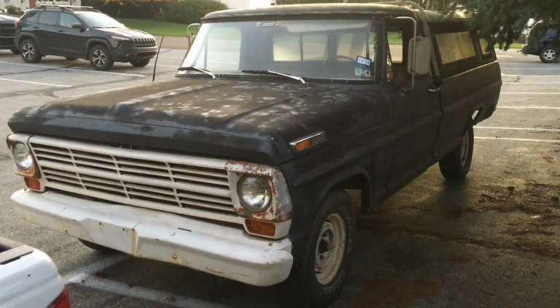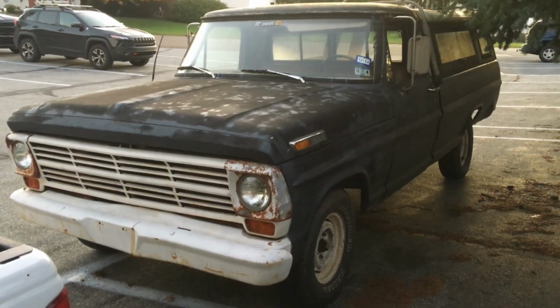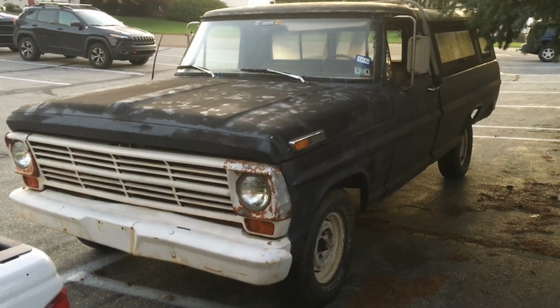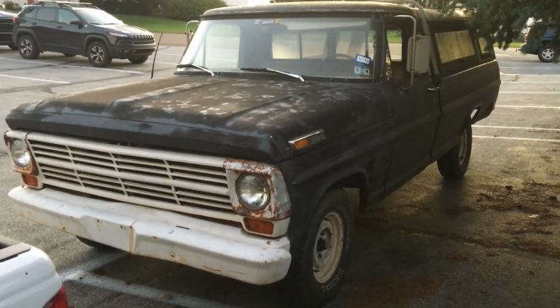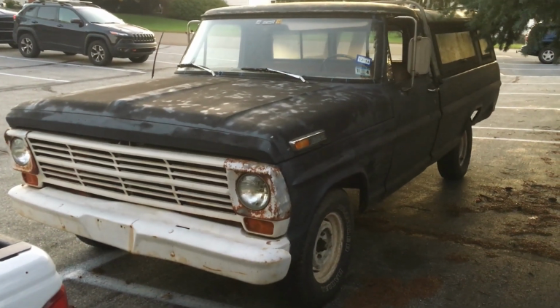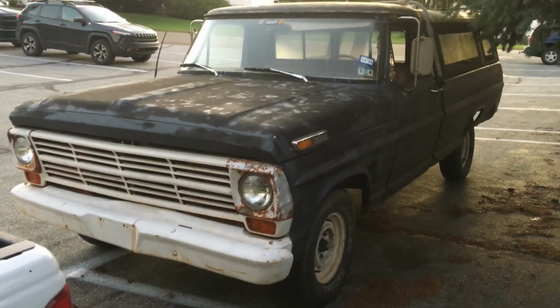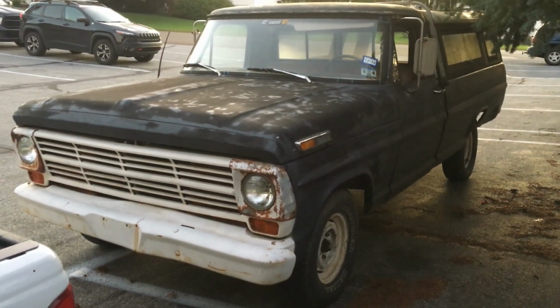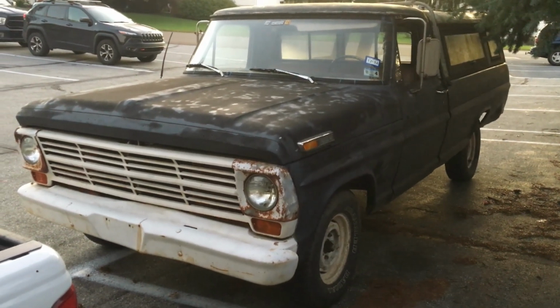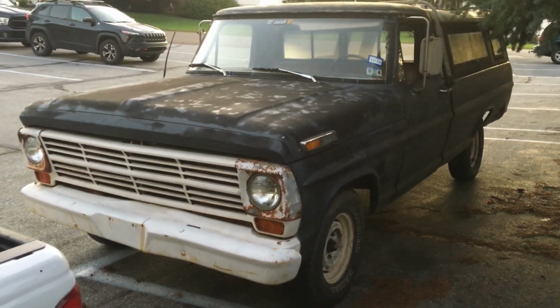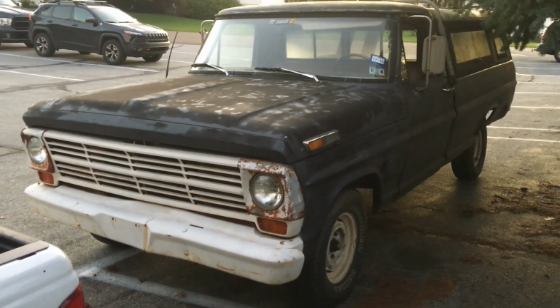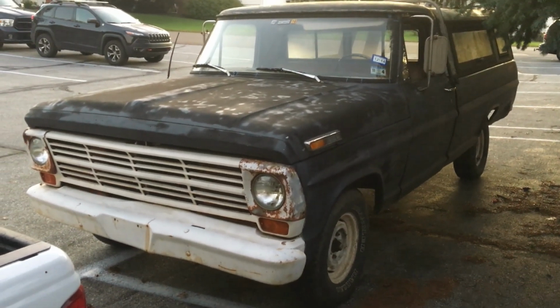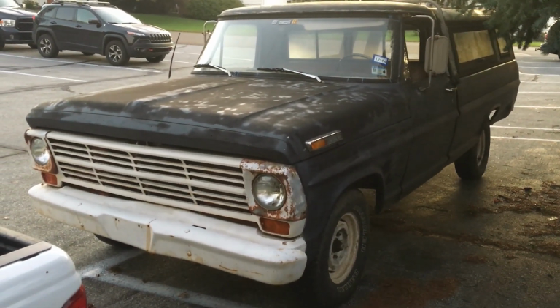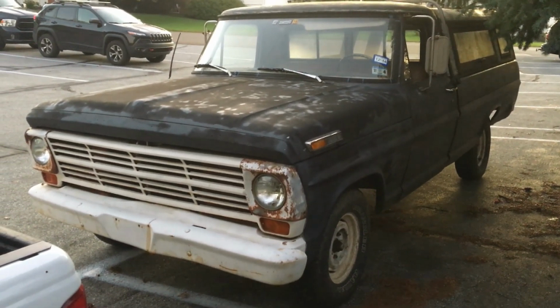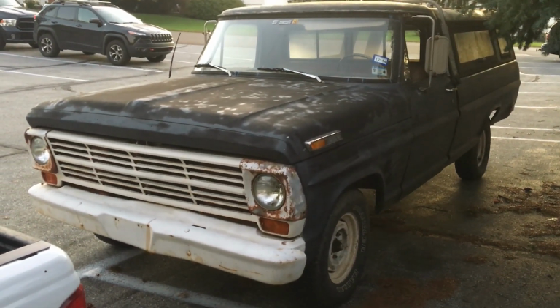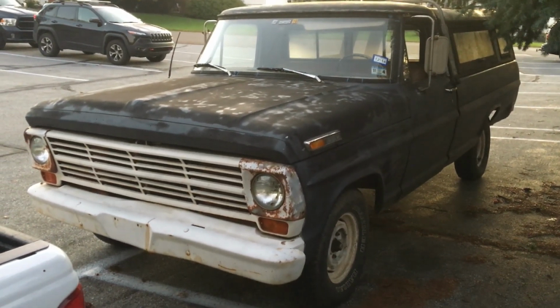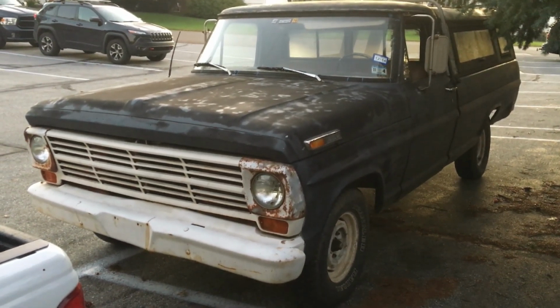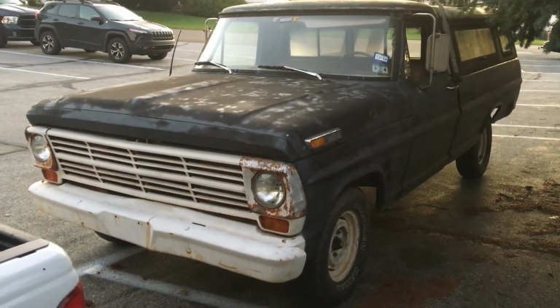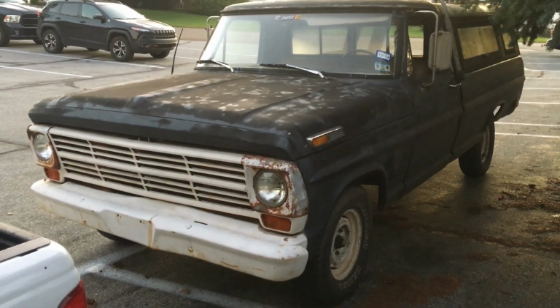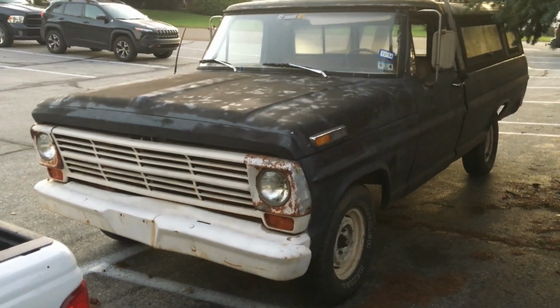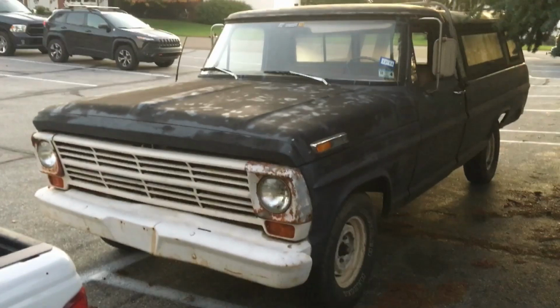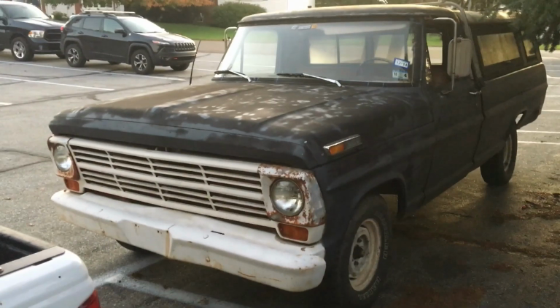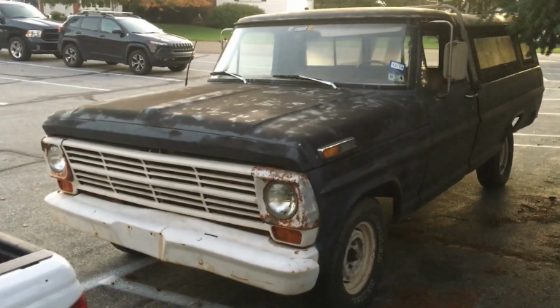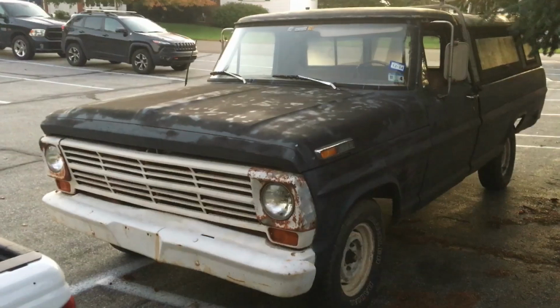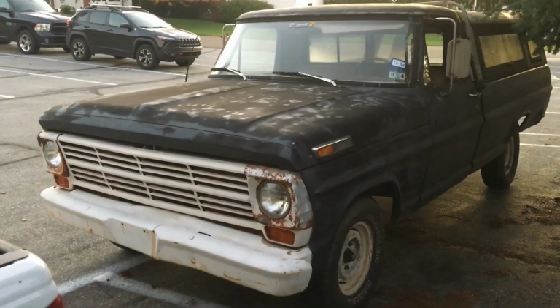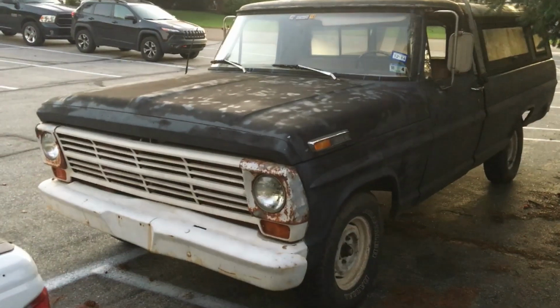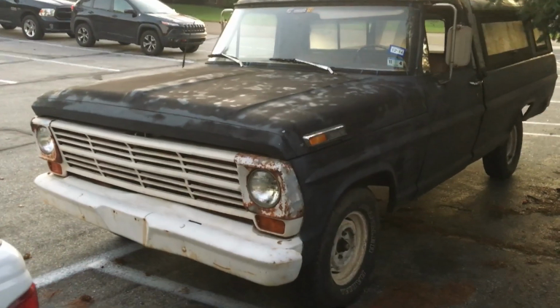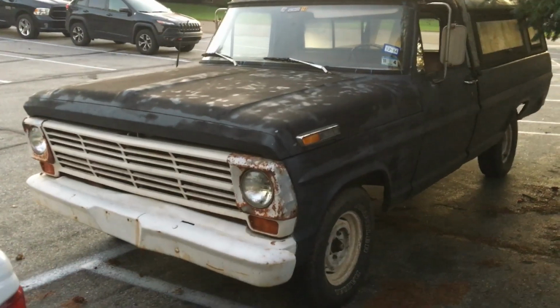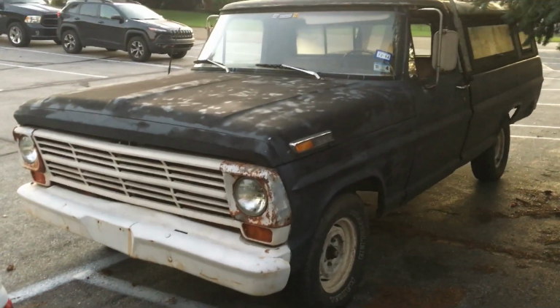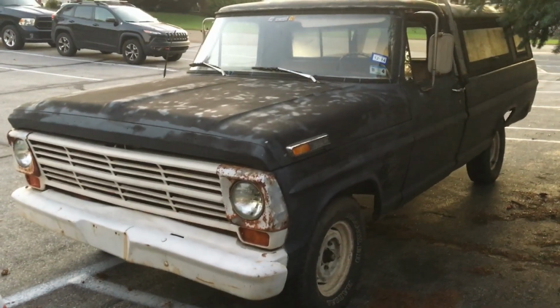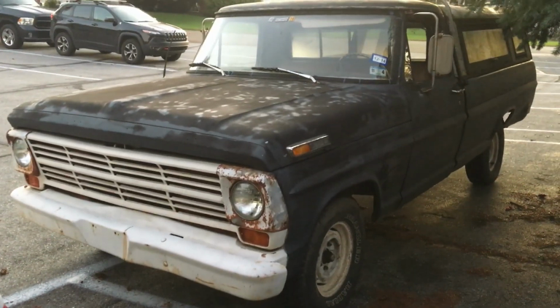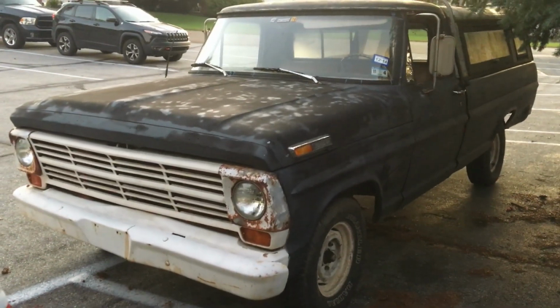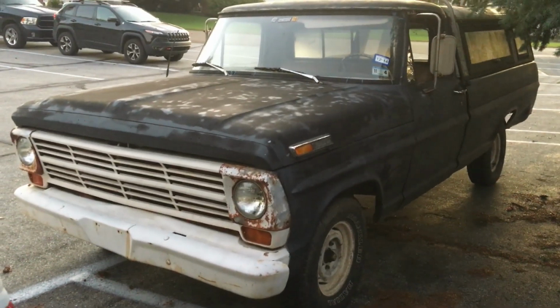Hey guys, it's ZackyD again. Just want to do a kind of a quick walk around of my 68 F100 that I got.